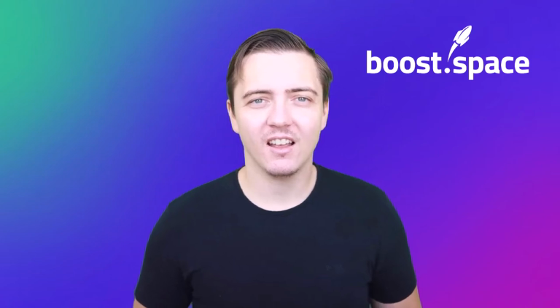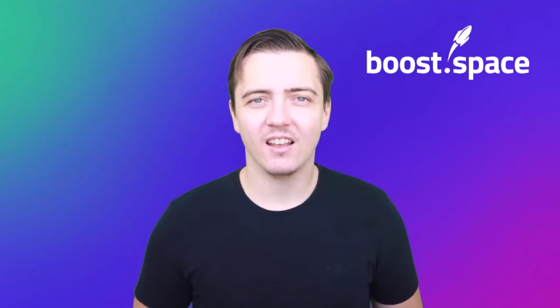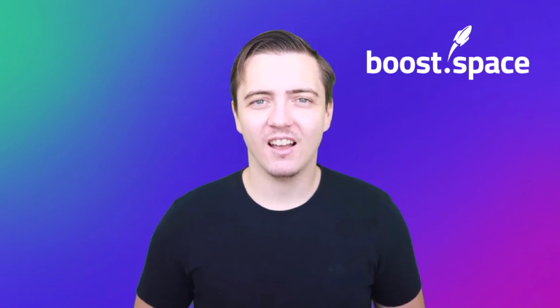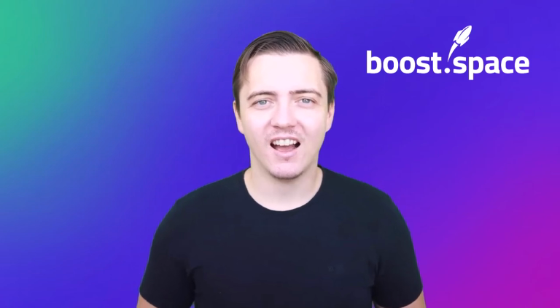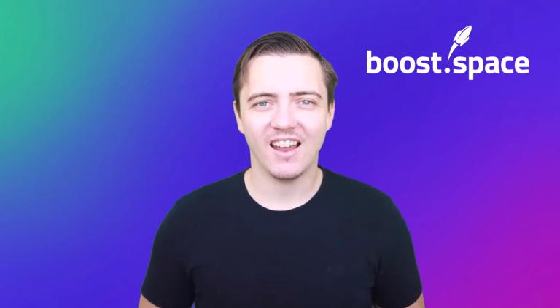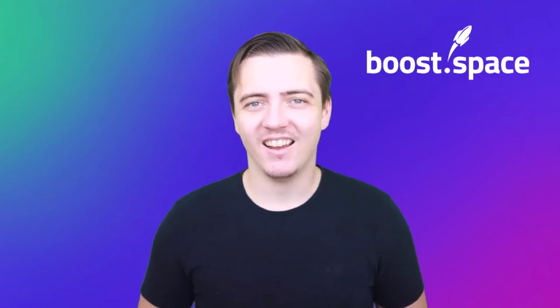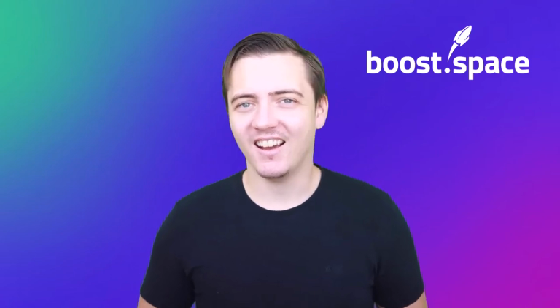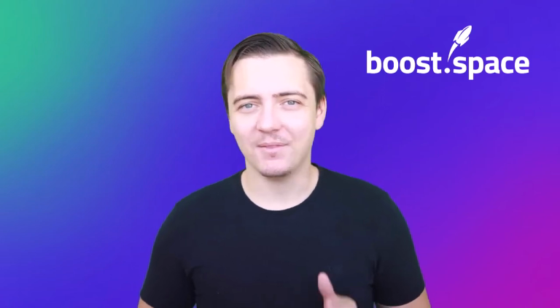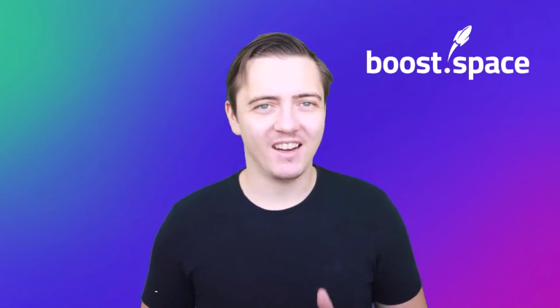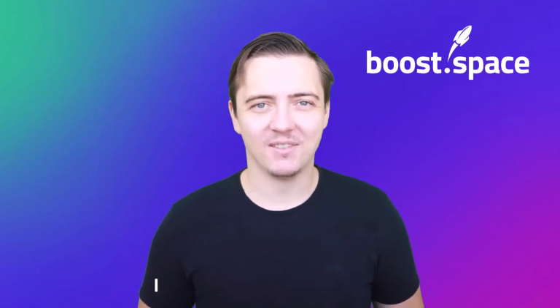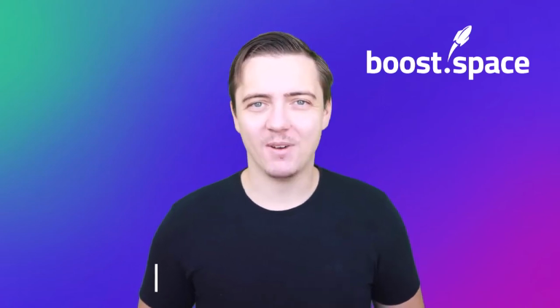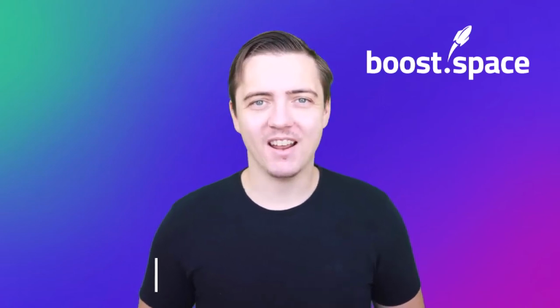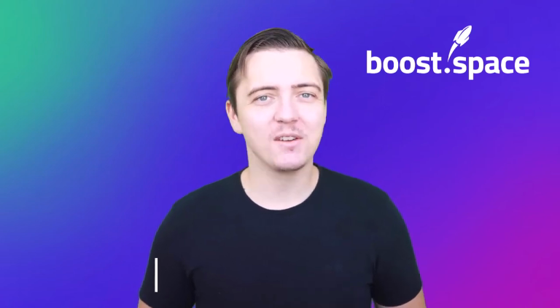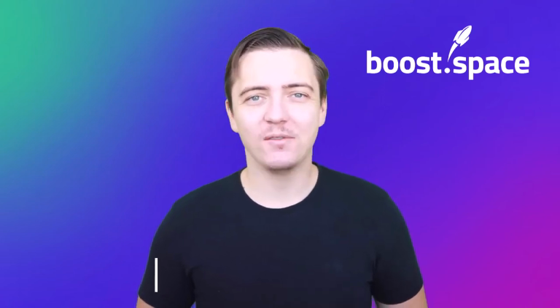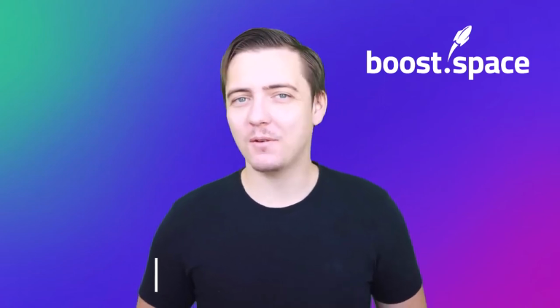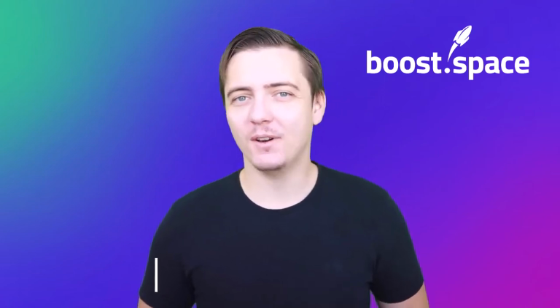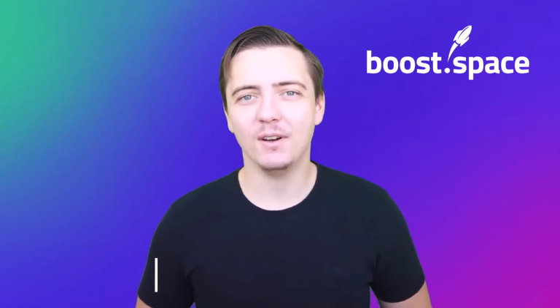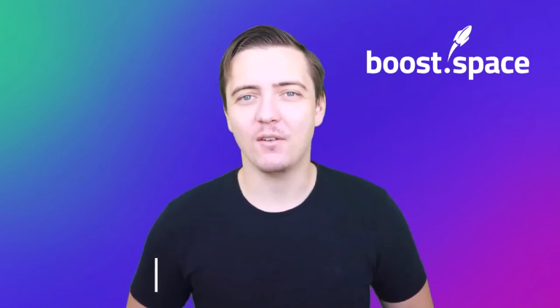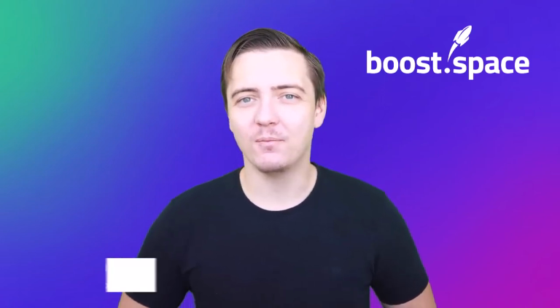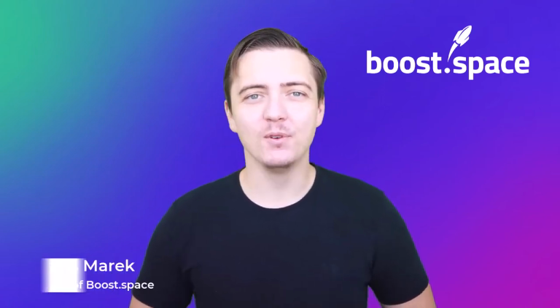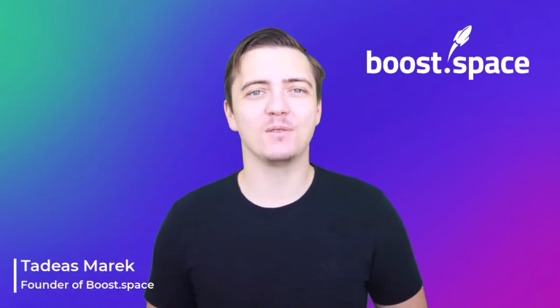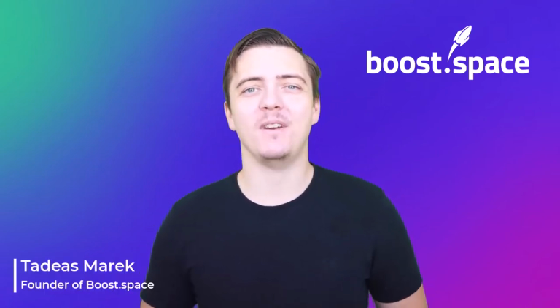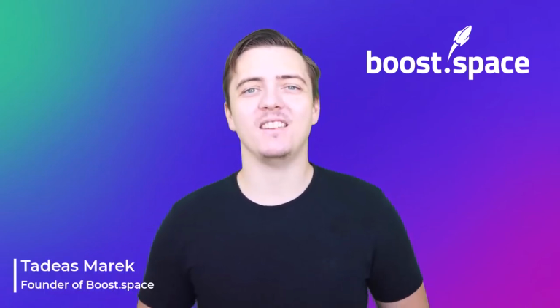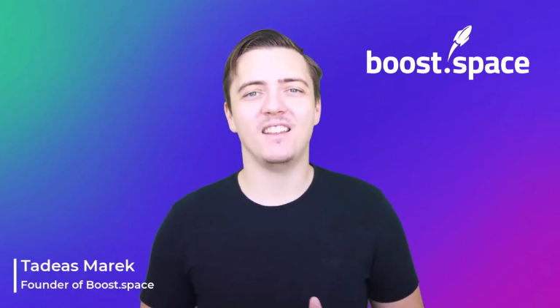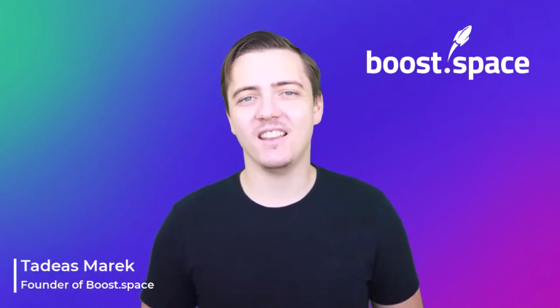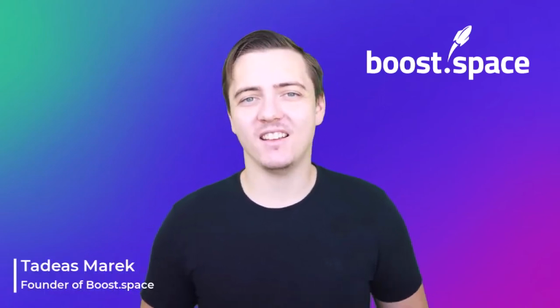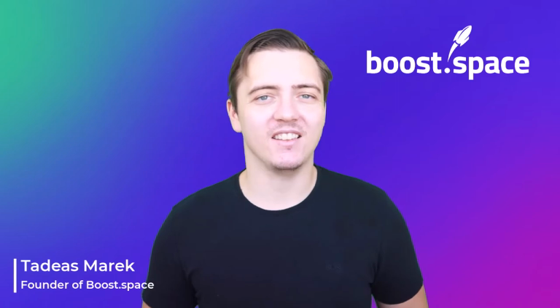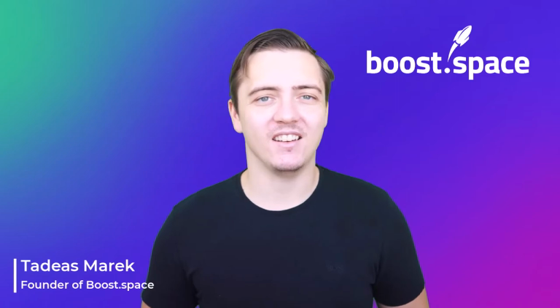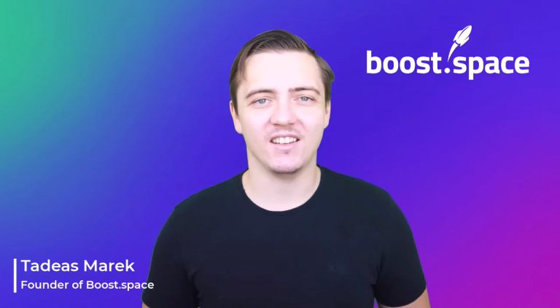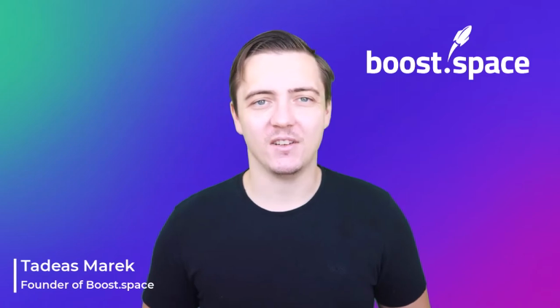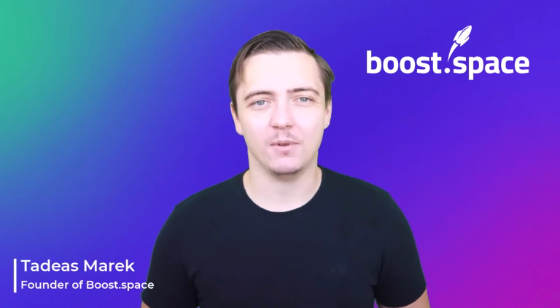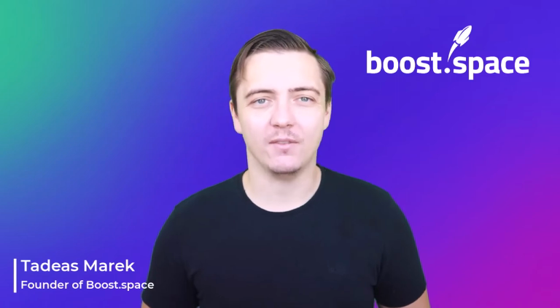Hi, I'm Tadeas Marek, founder of BoostSpace data centralization platform.